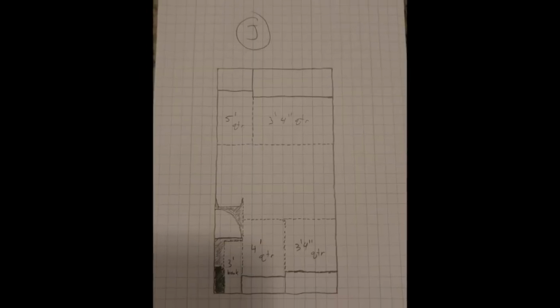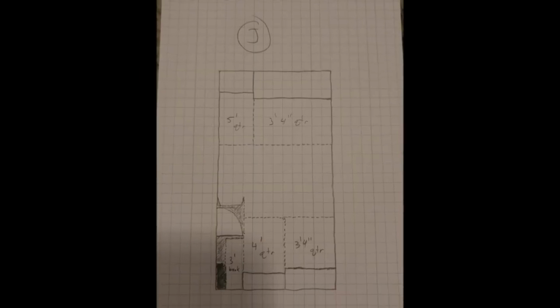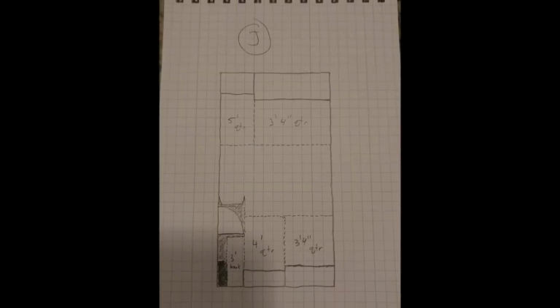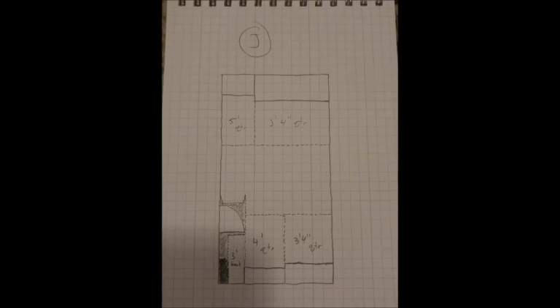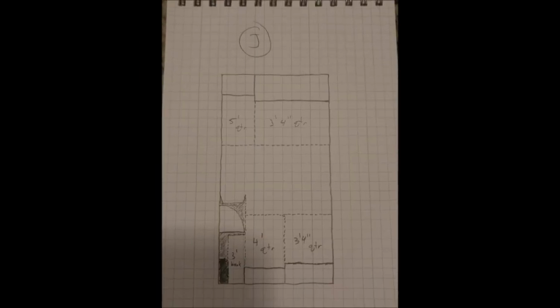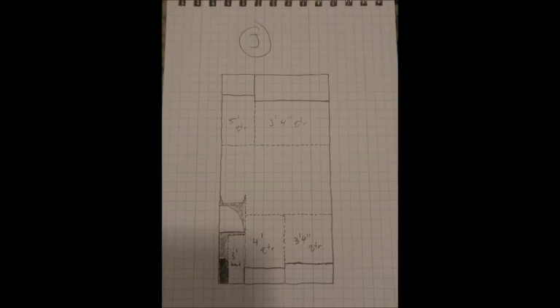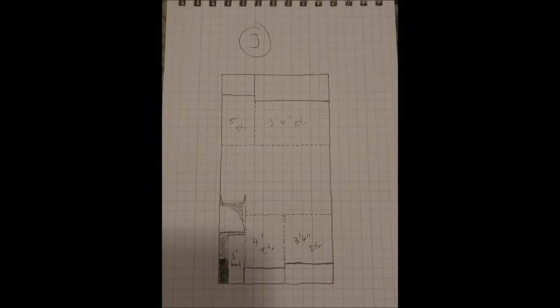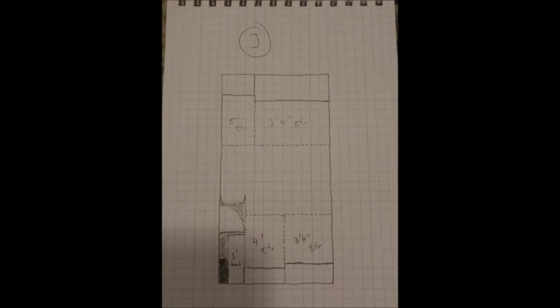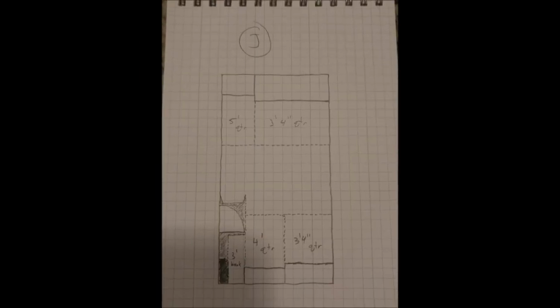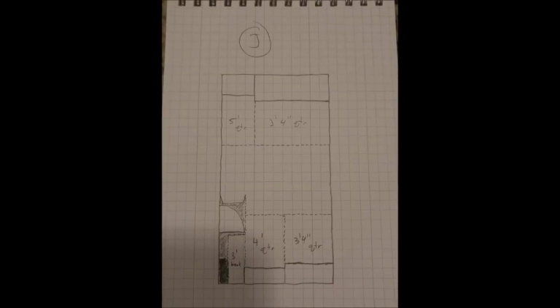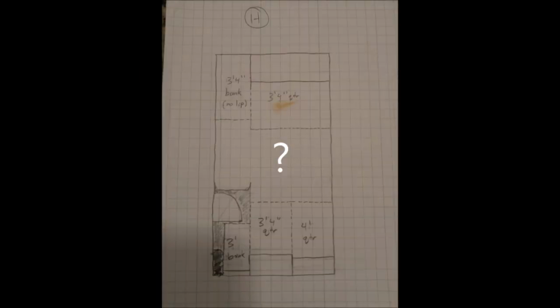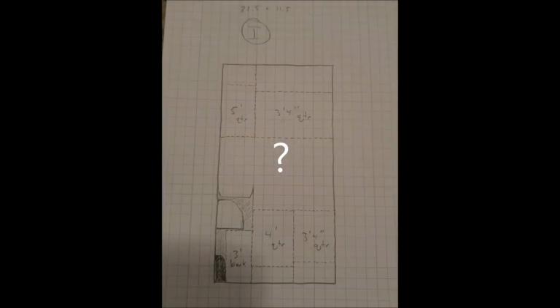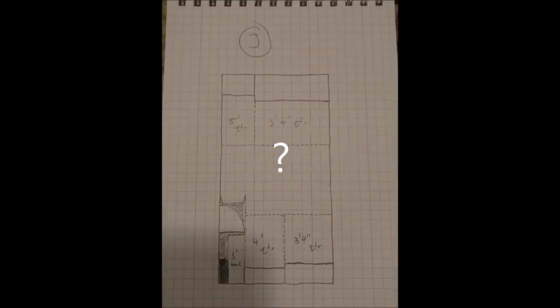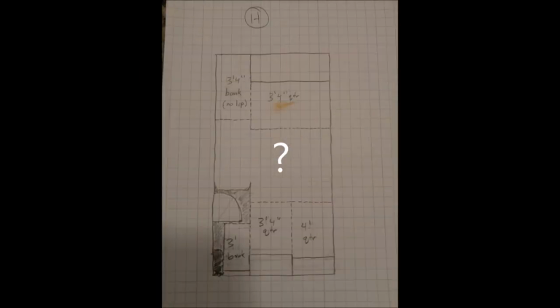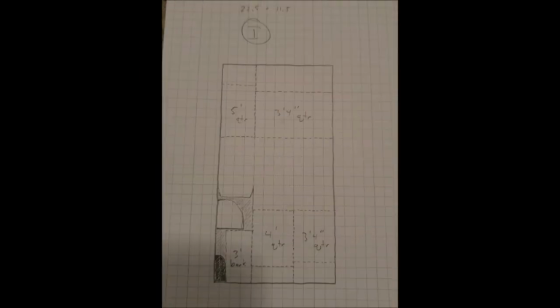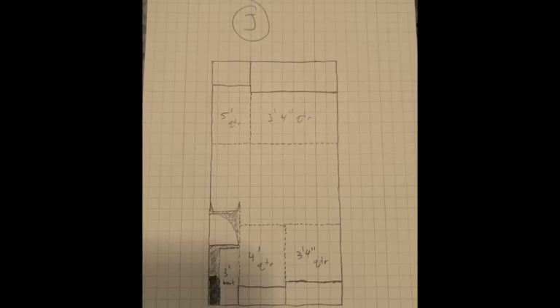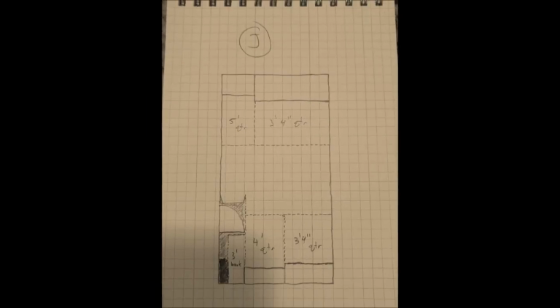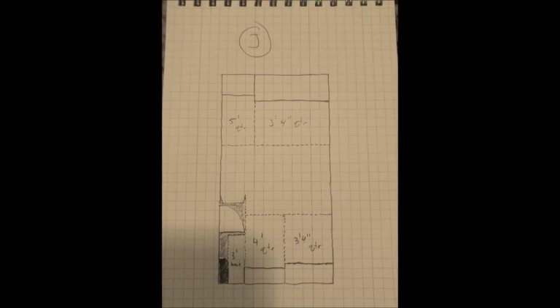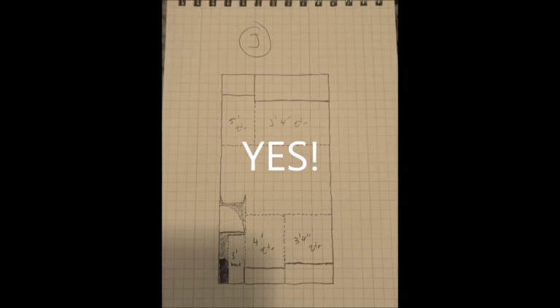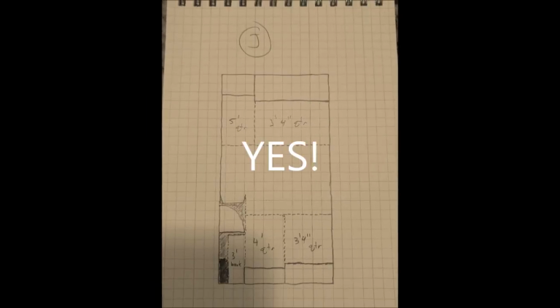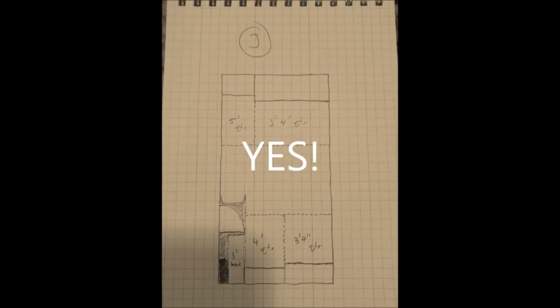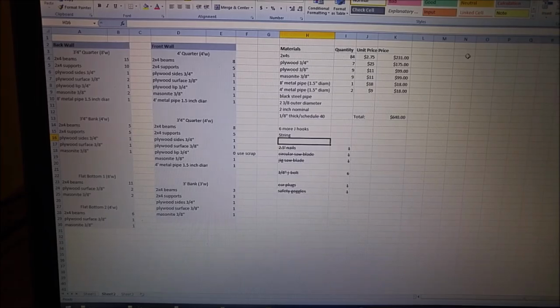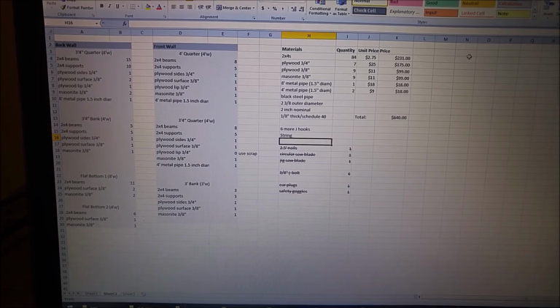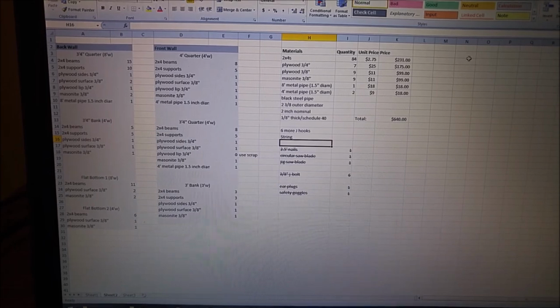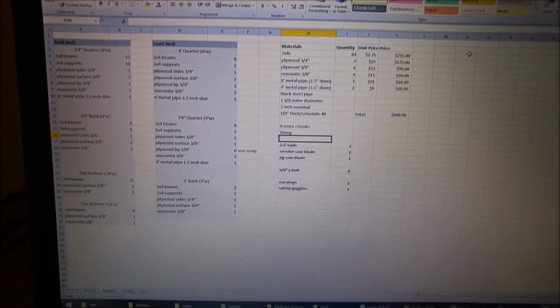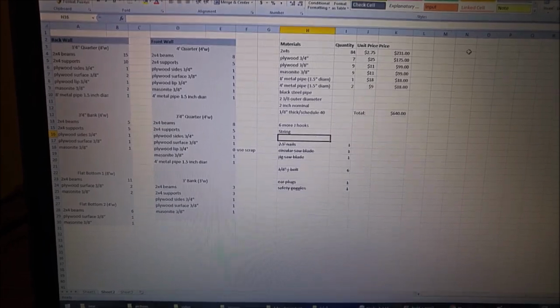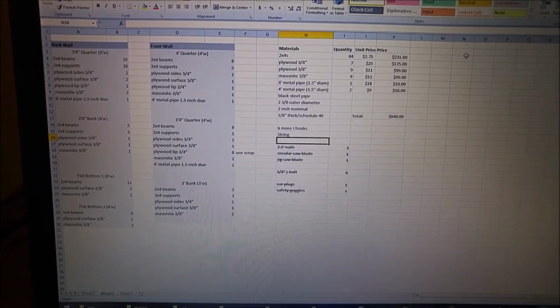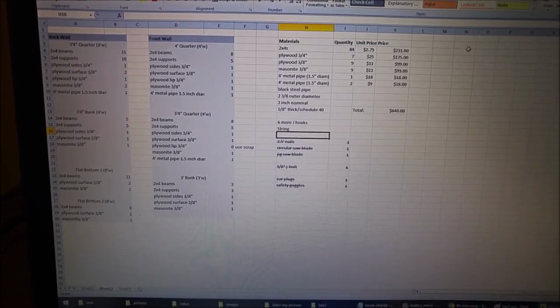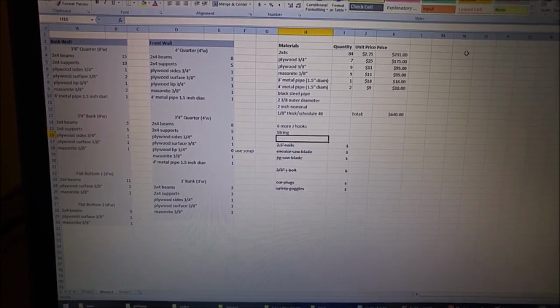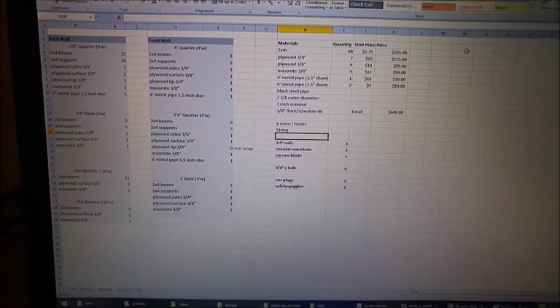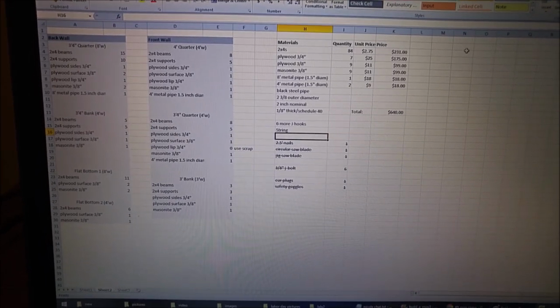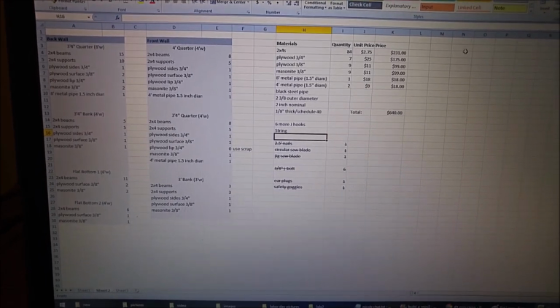Finally, I drew the plan — a bird's eye sketch of the space — and estimated how much wood to buy.